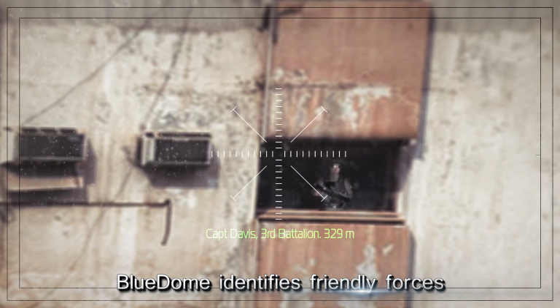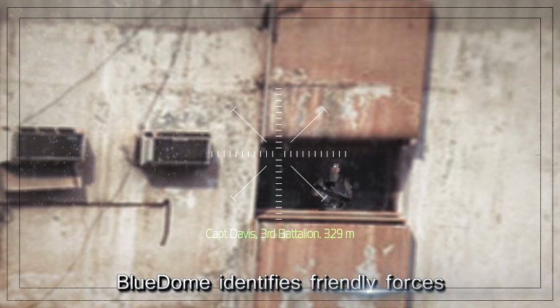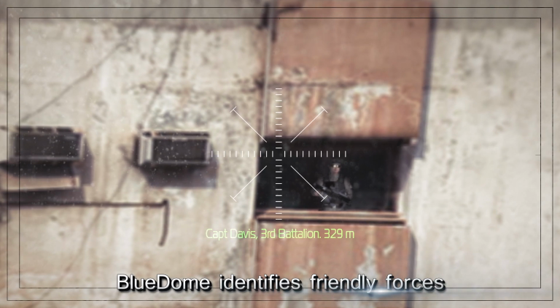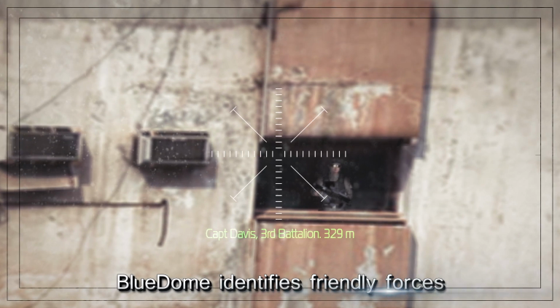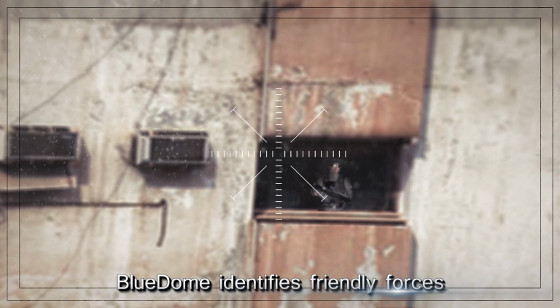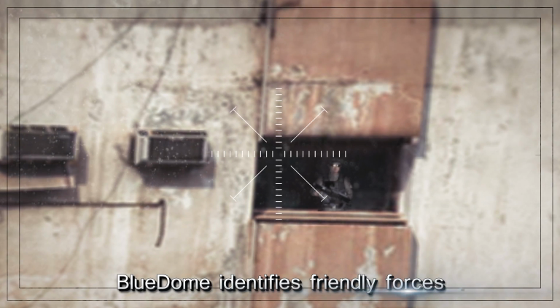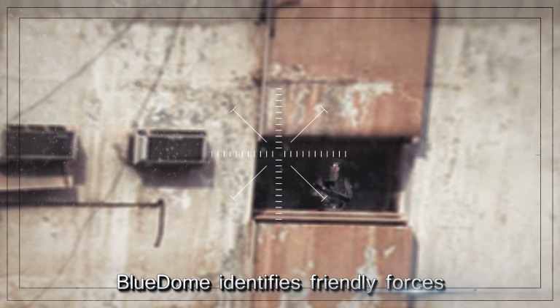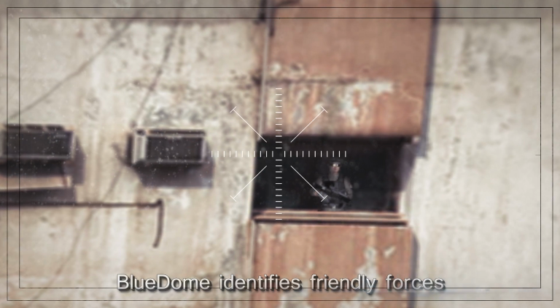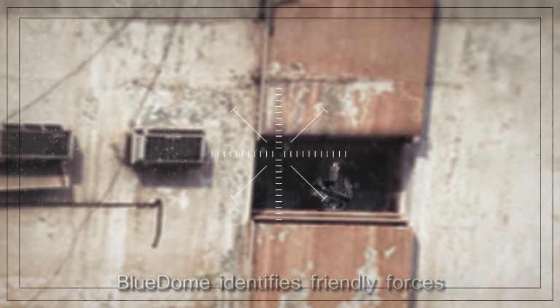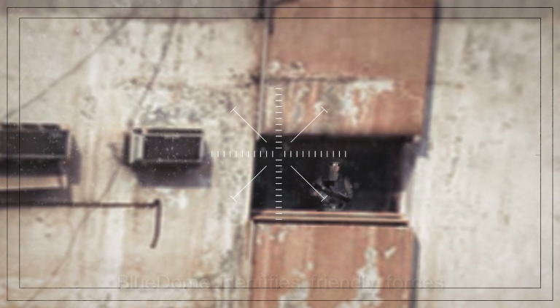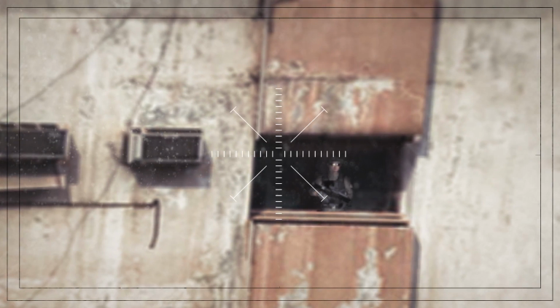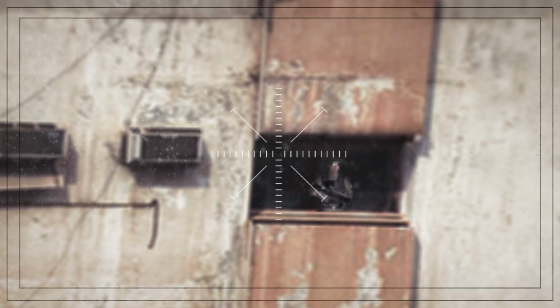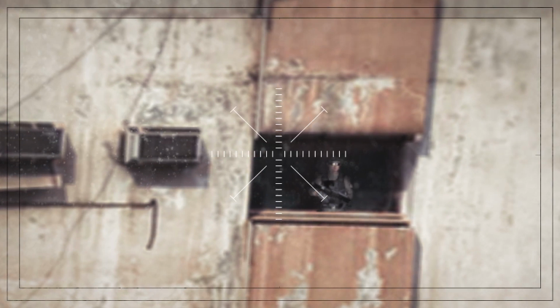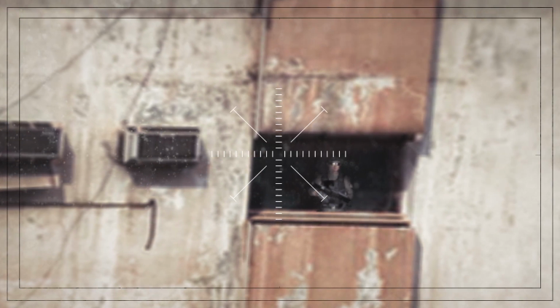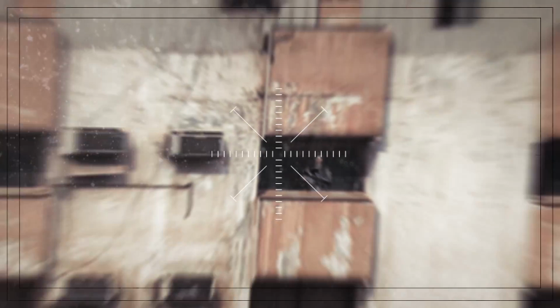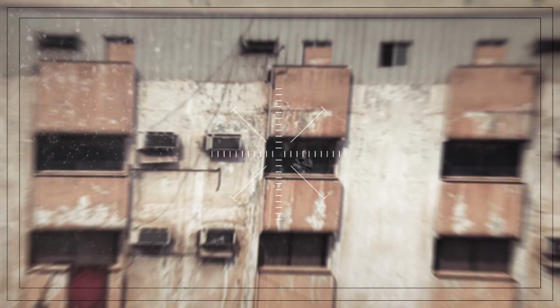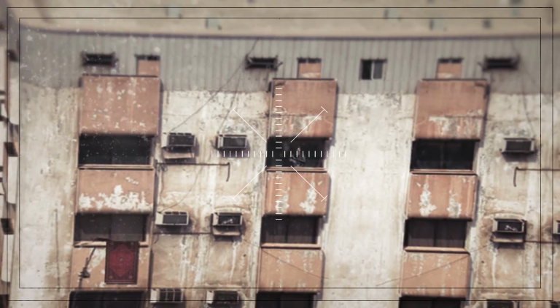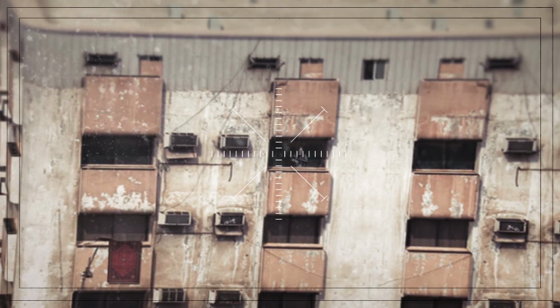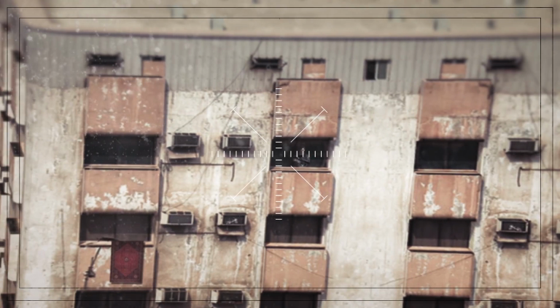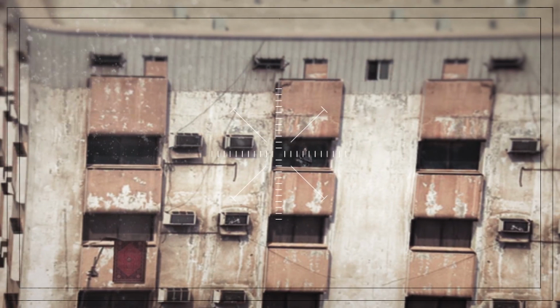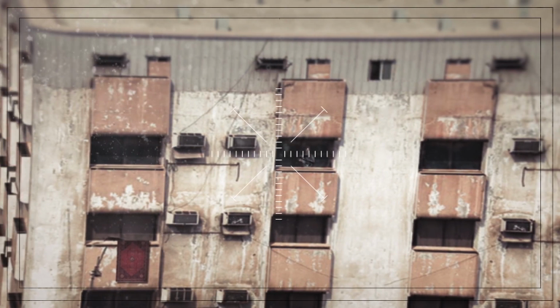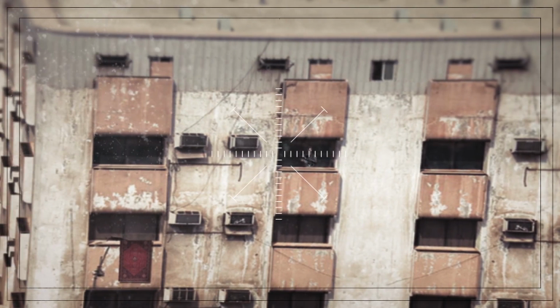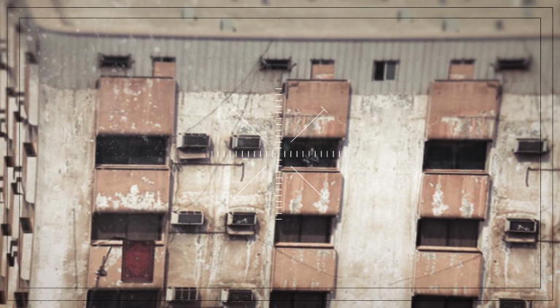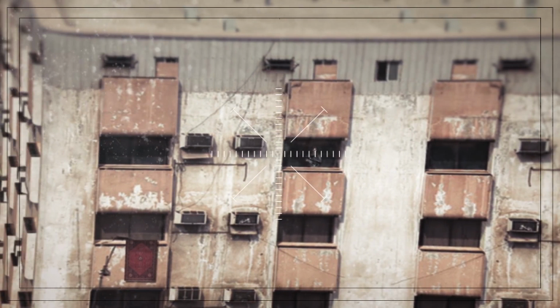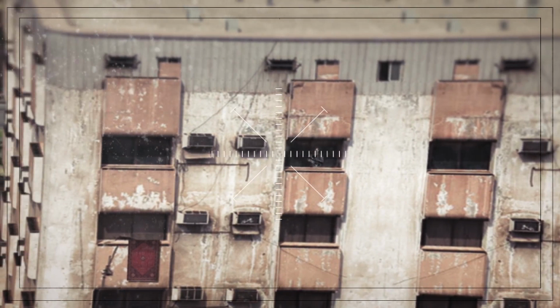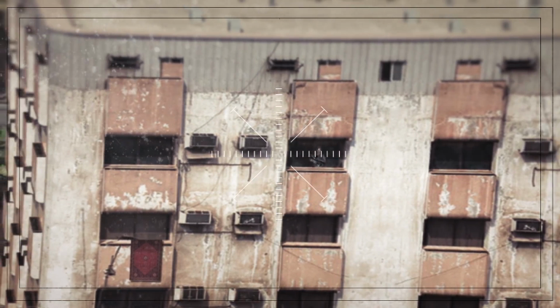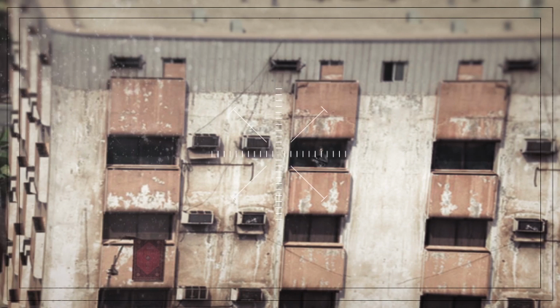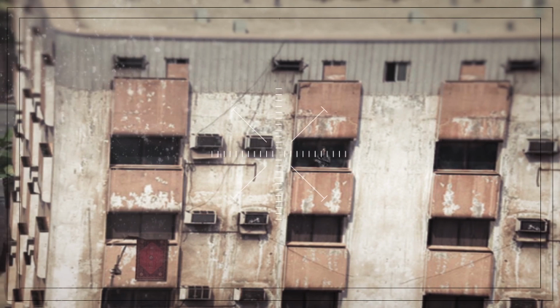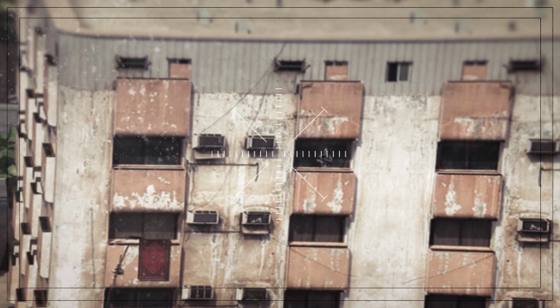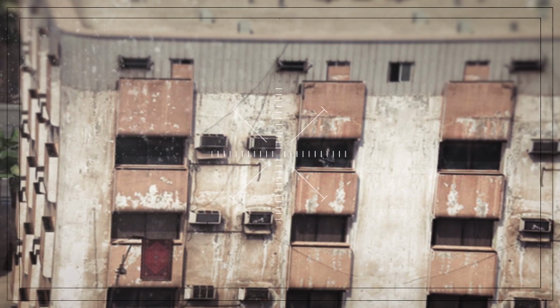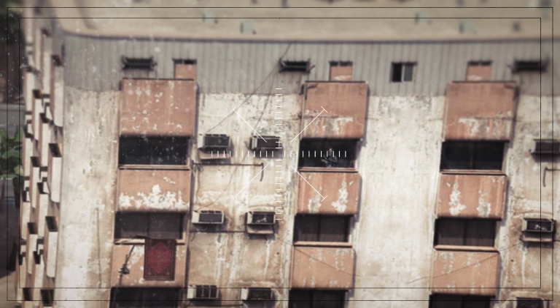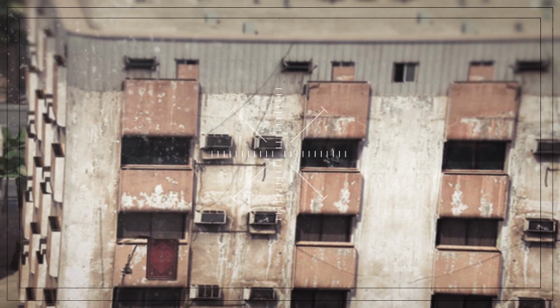This is Bravo Leader. Abort! You are on the wrong building. Go two buildings east, over.